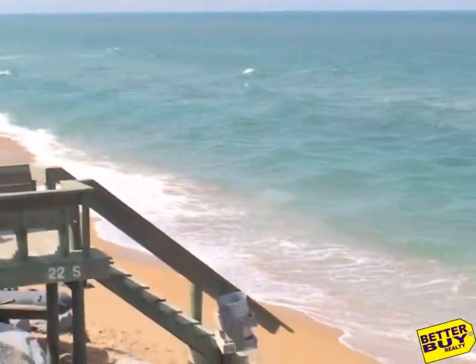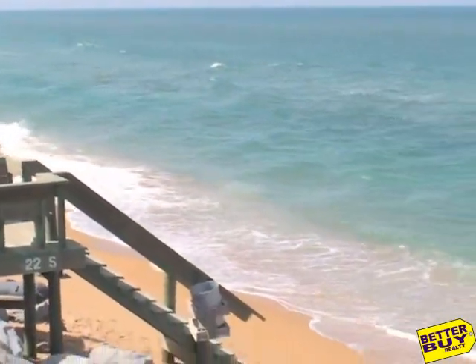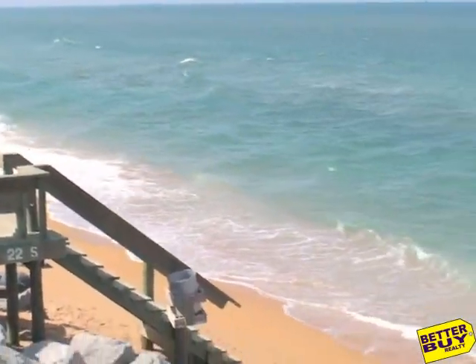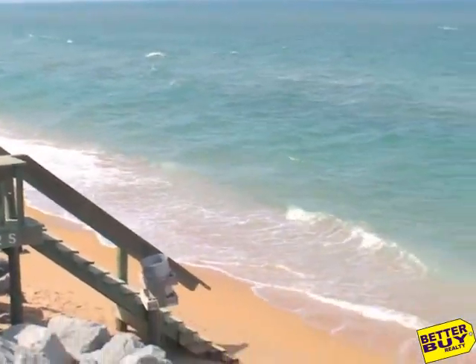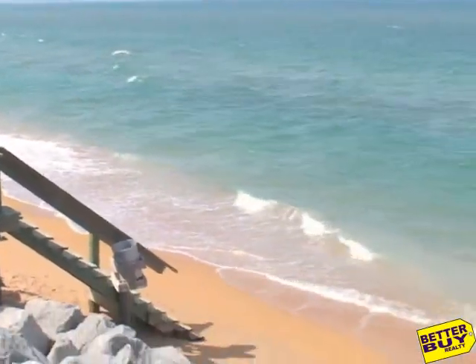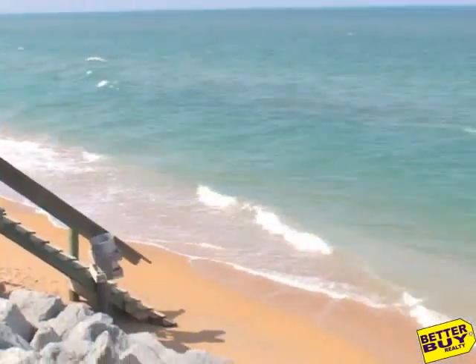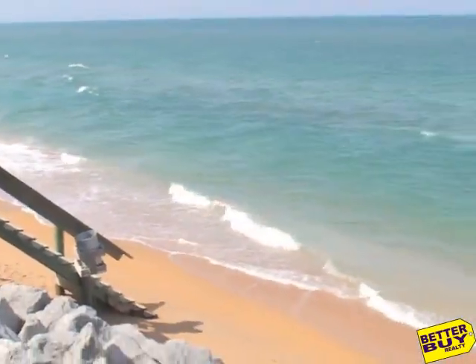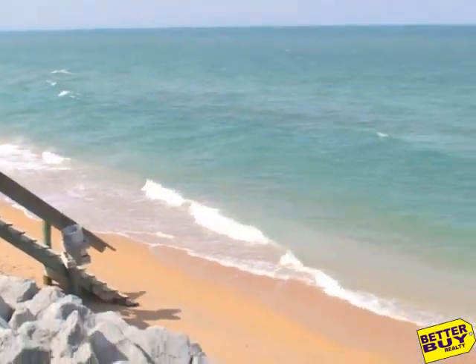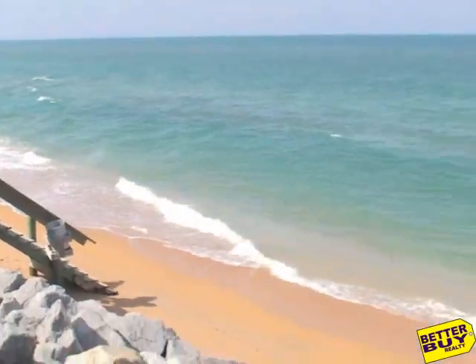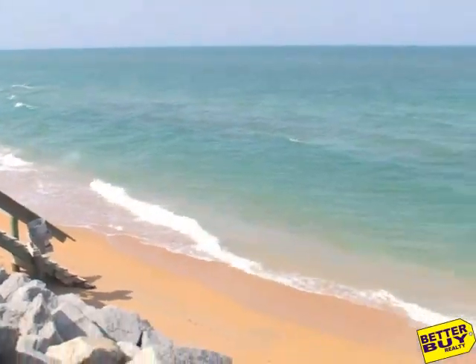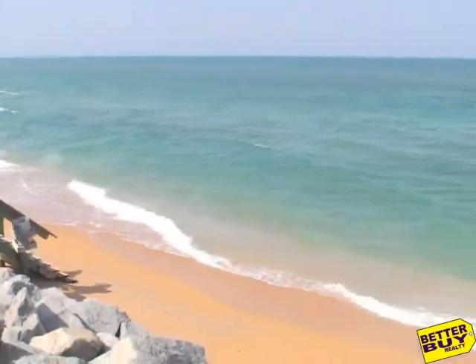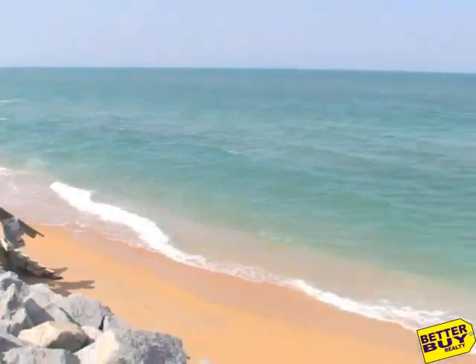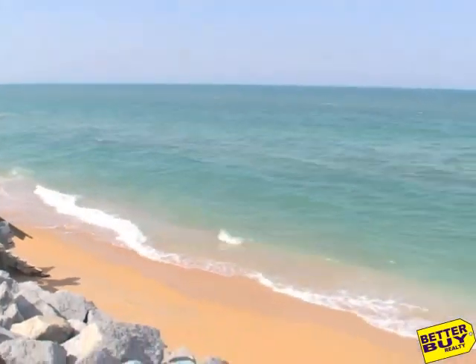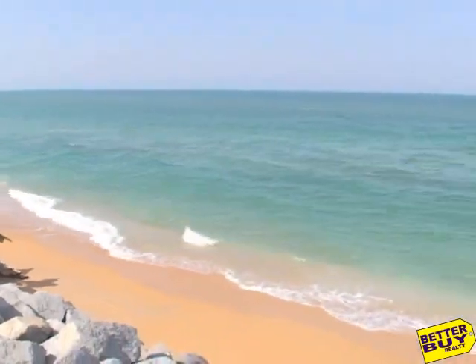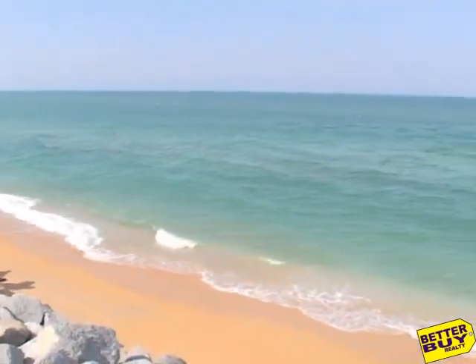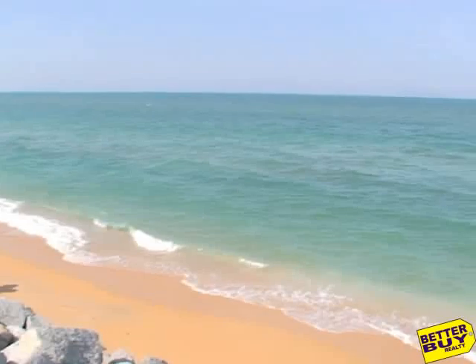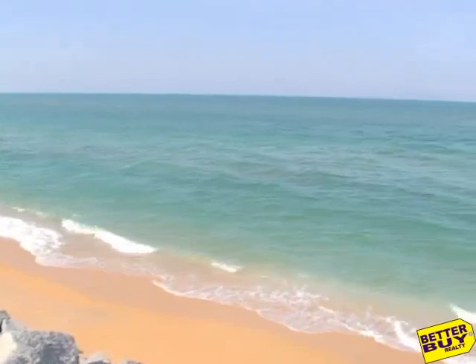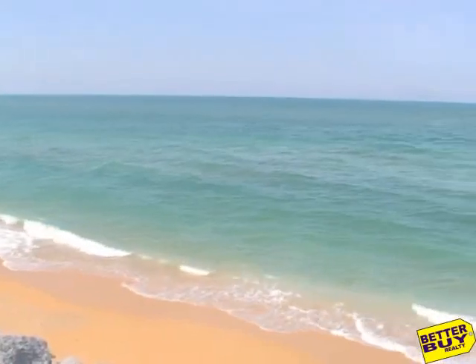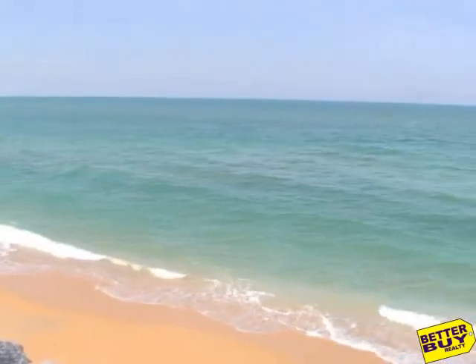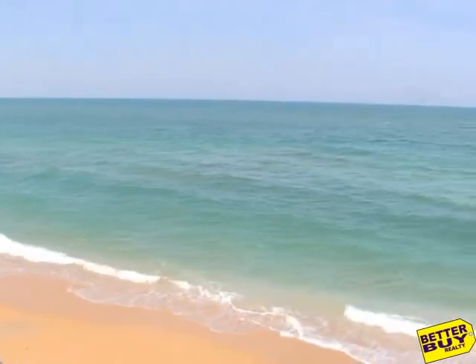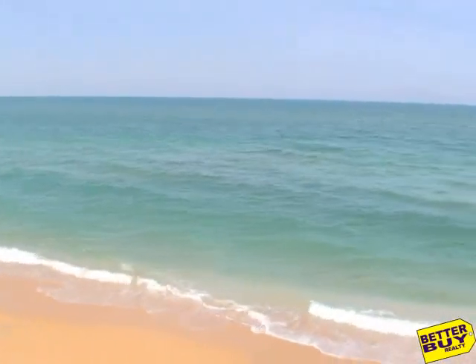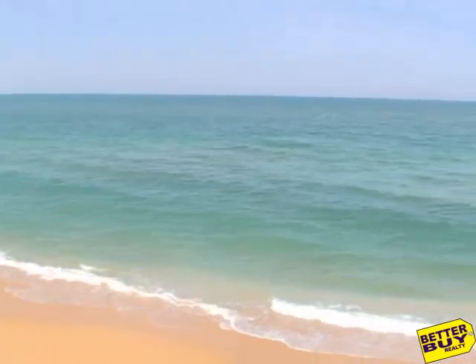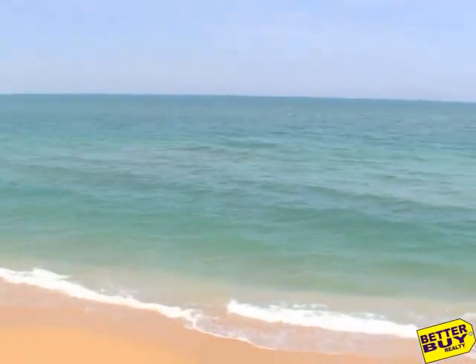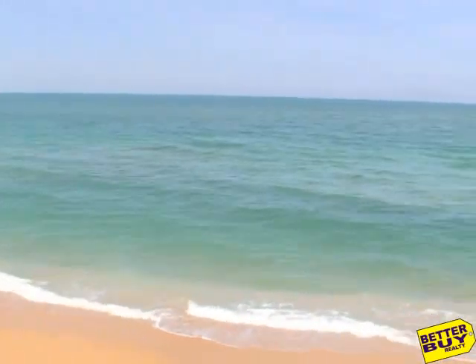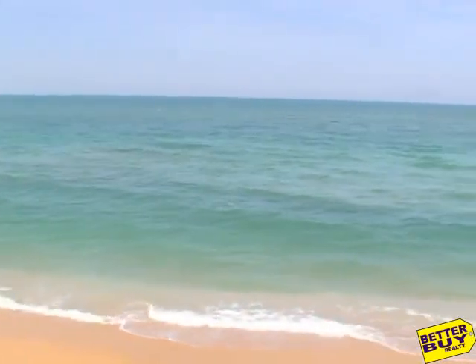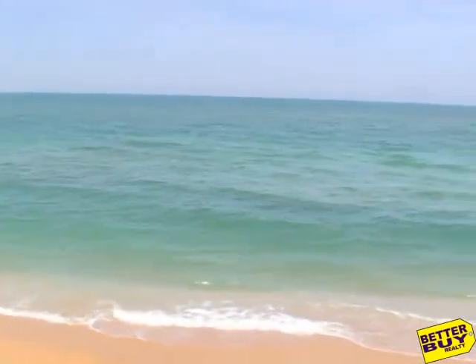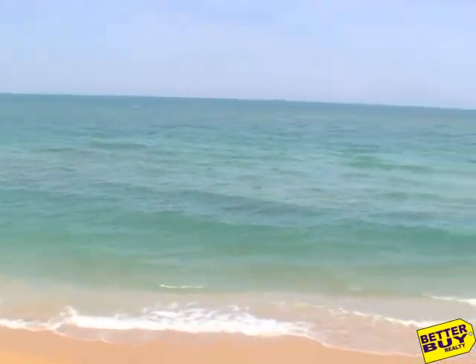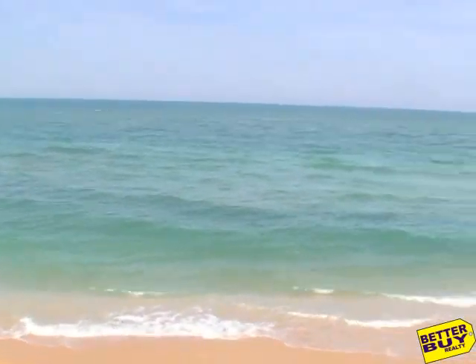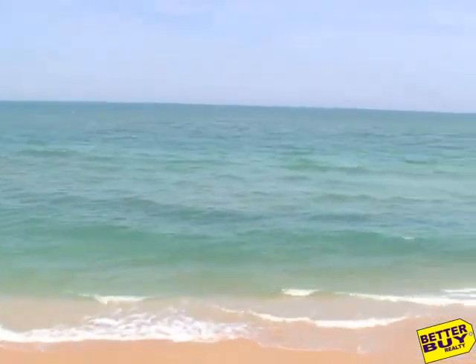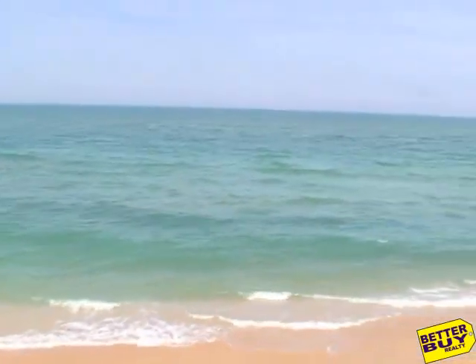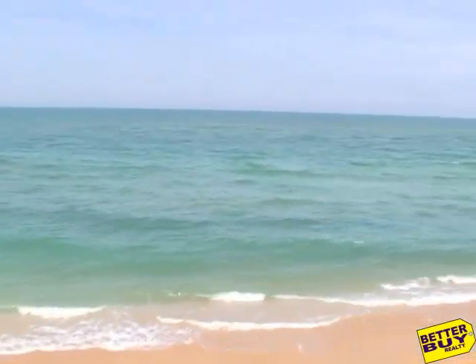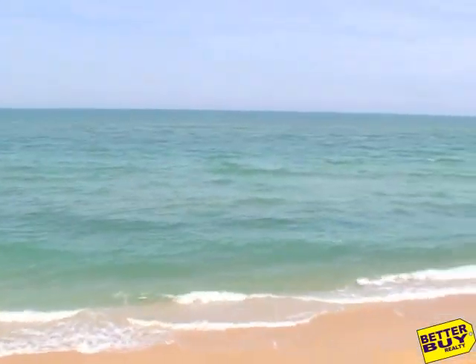This is high tide. The beach is very sandy and a beautiful color.